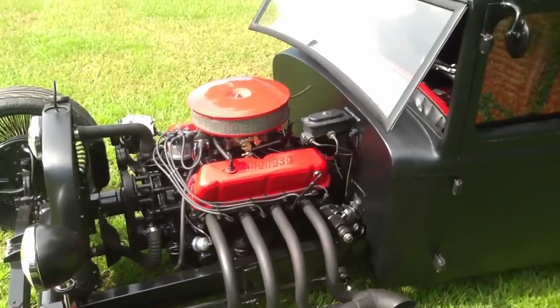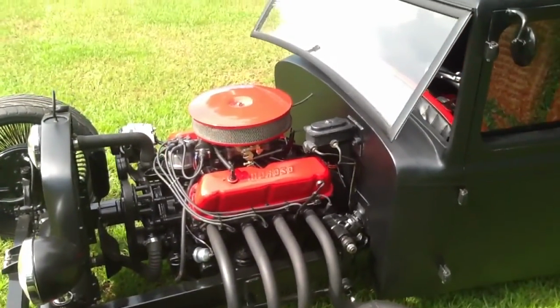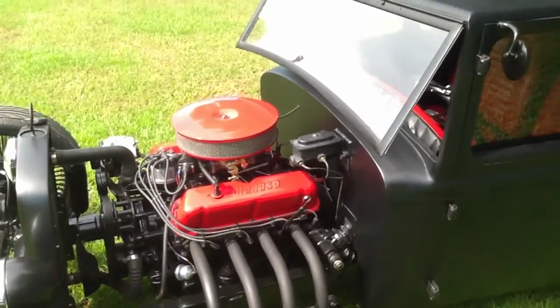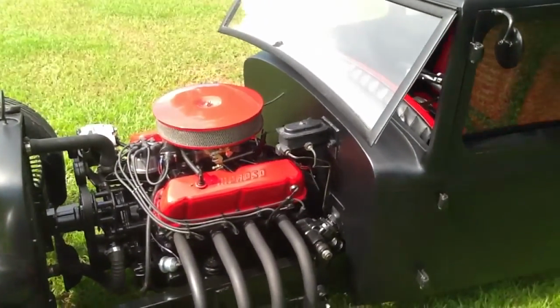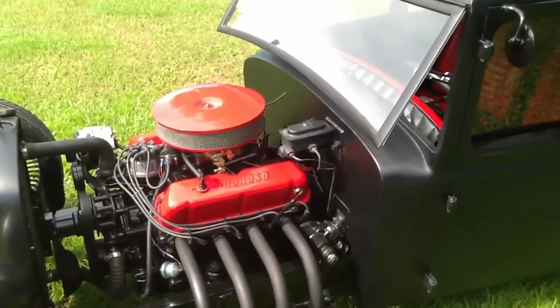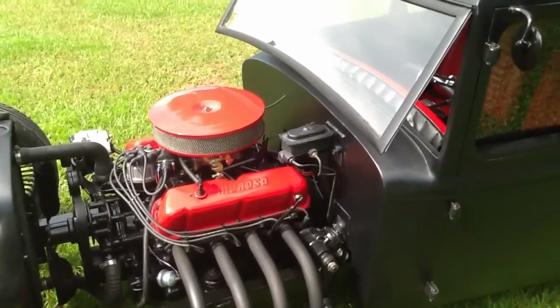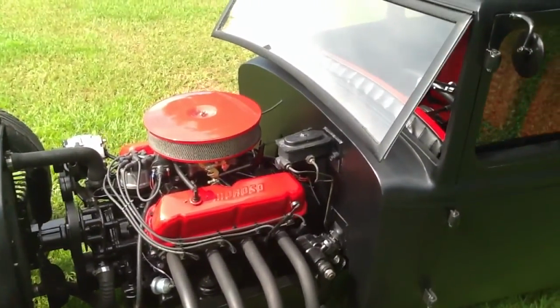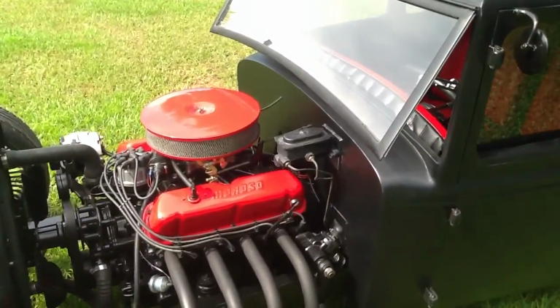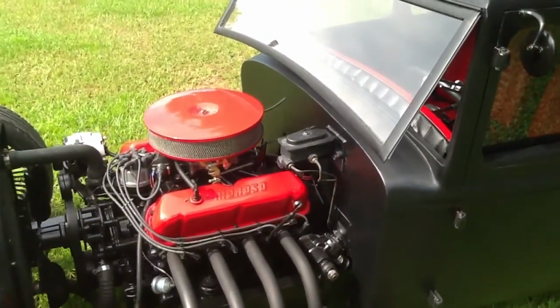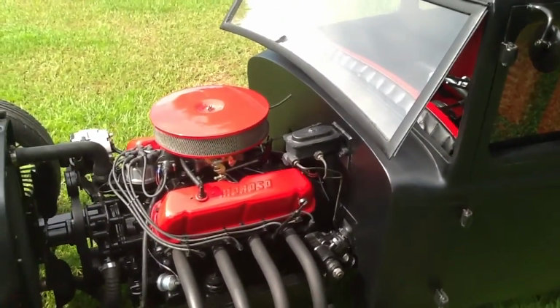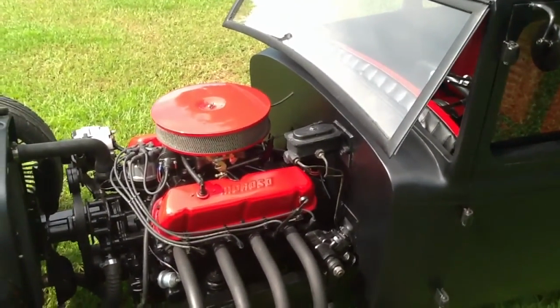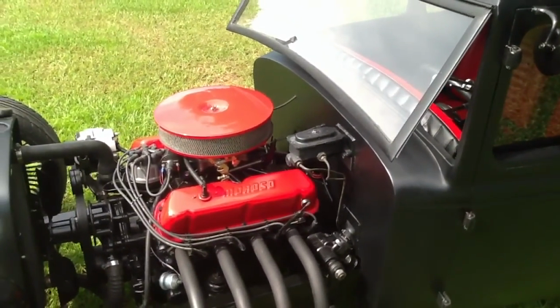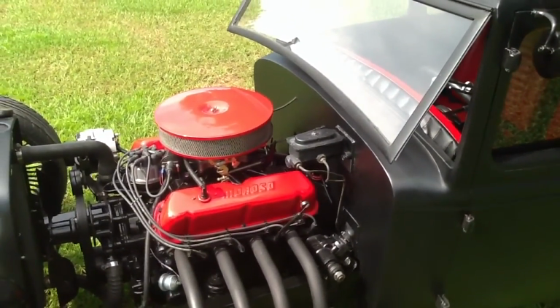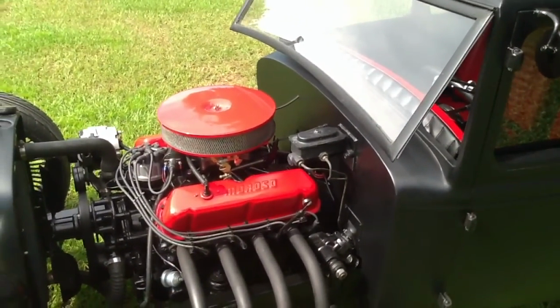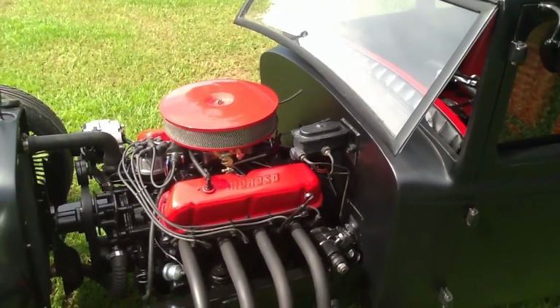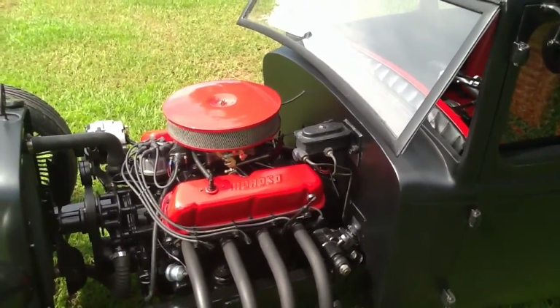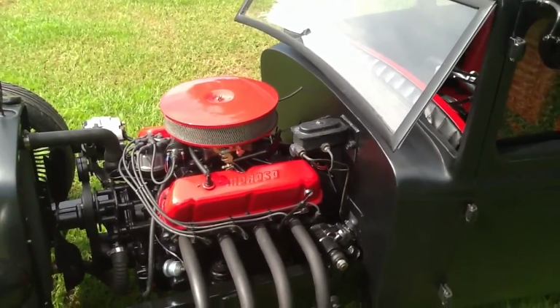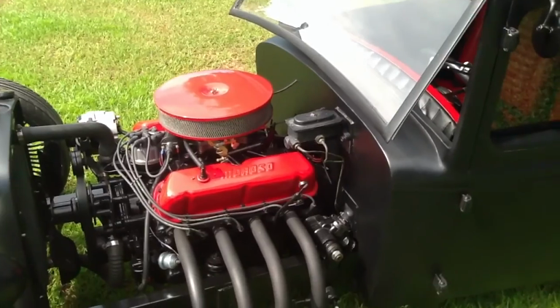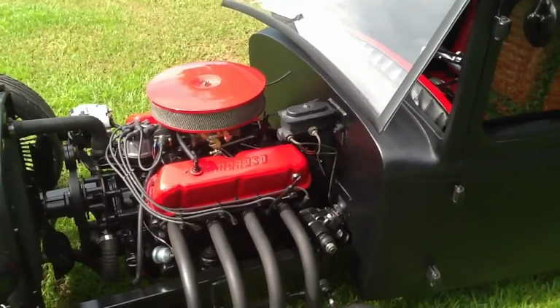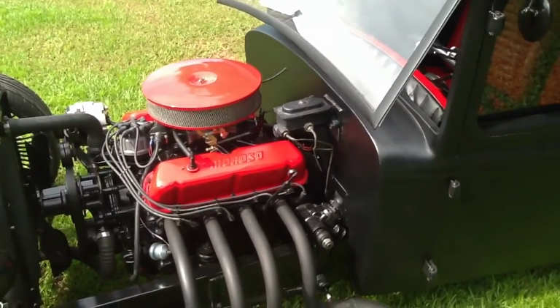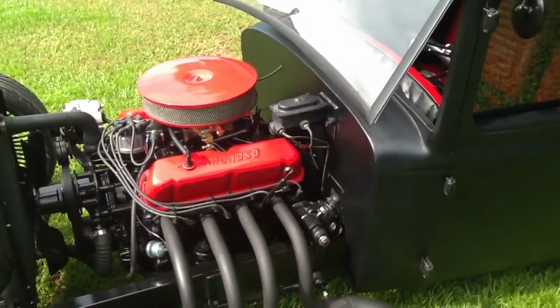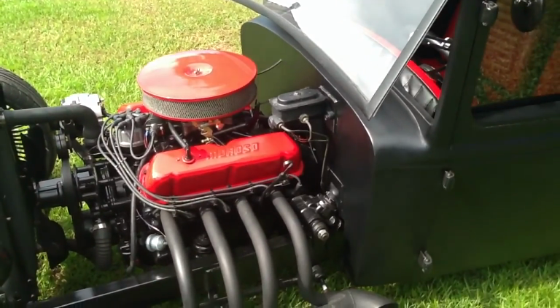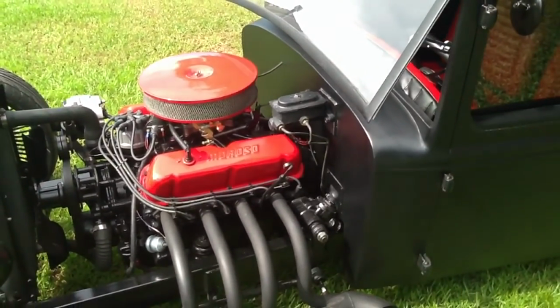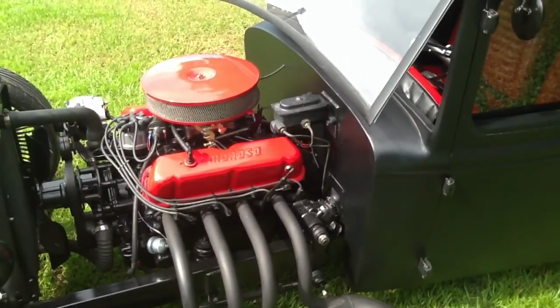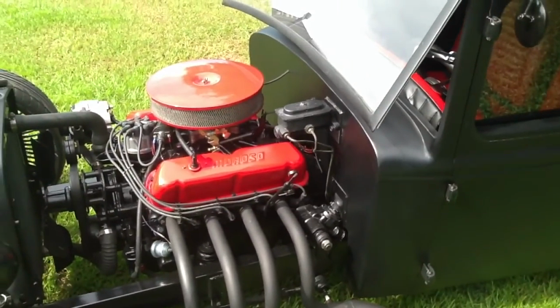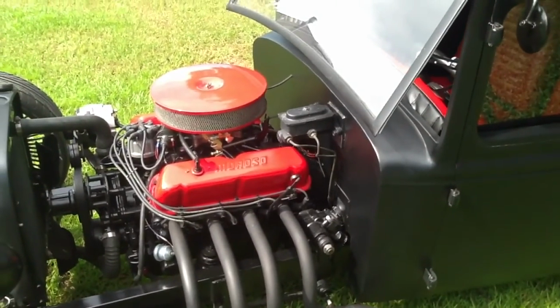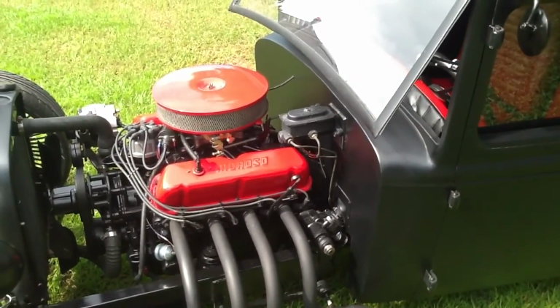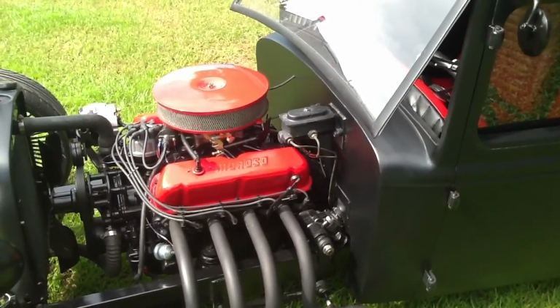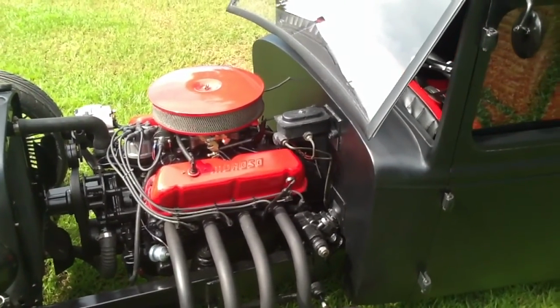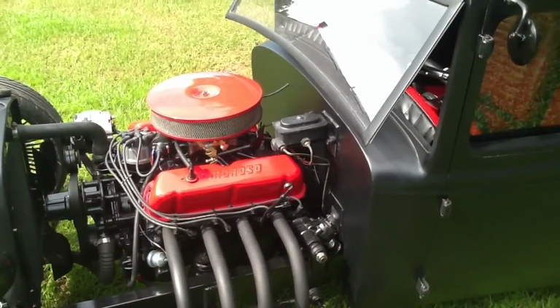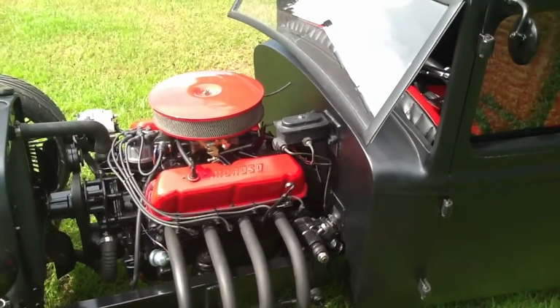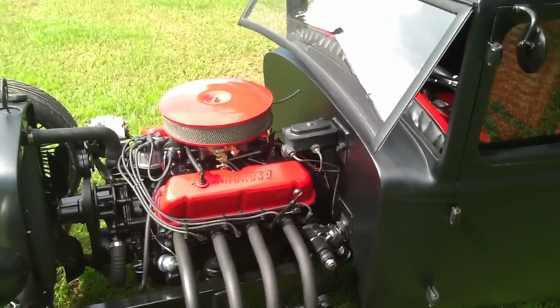There's the master cylinder — it's a Corvette style, brand new. You can tell all the lines are brand new, just been bent.